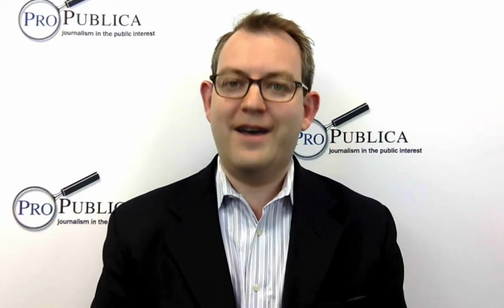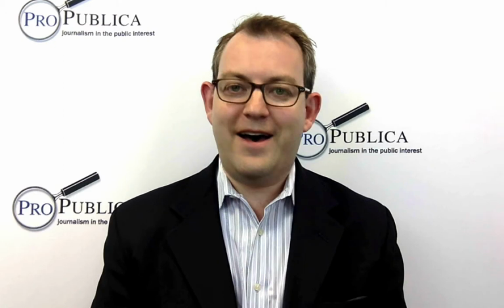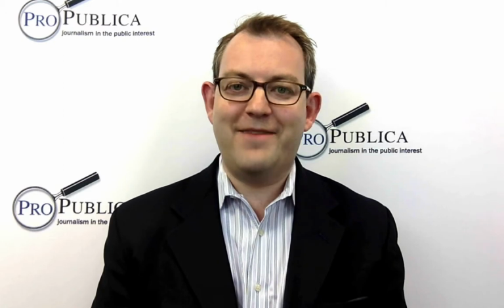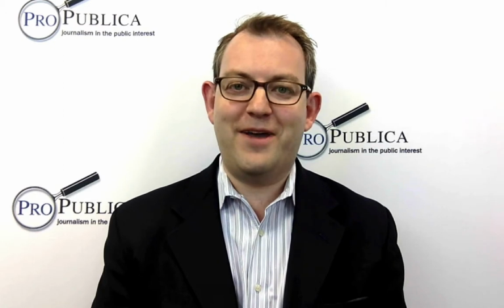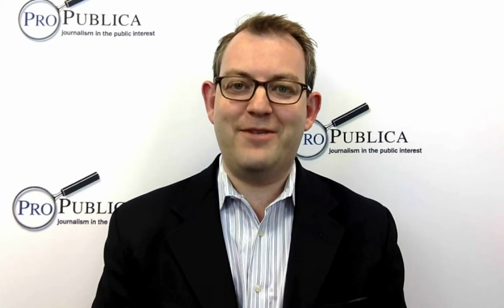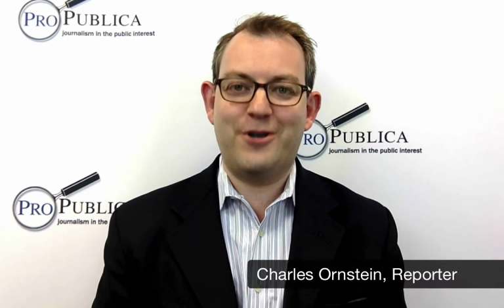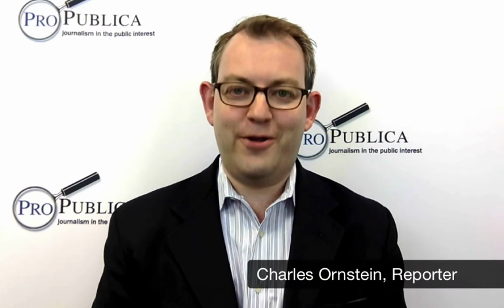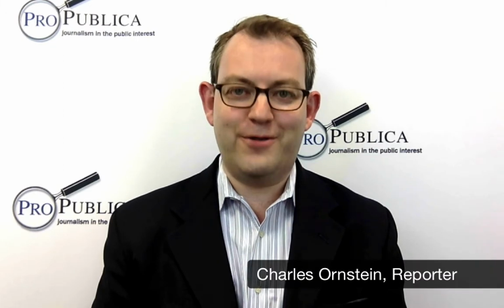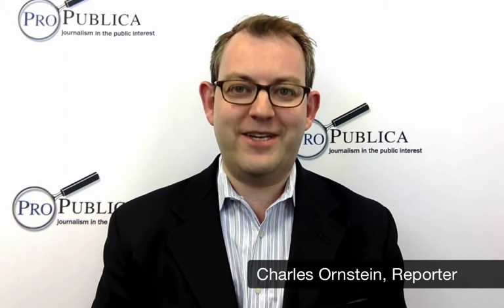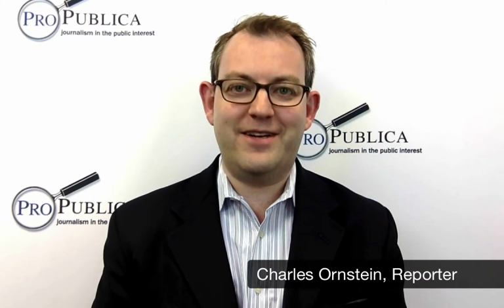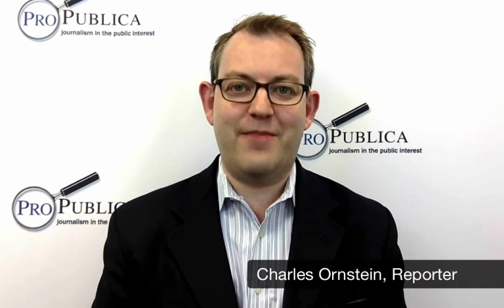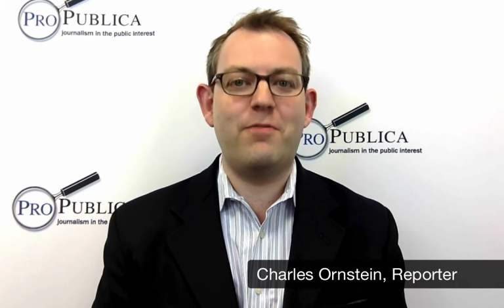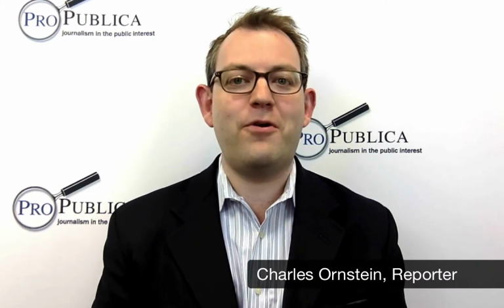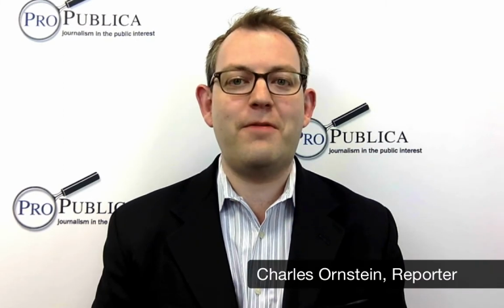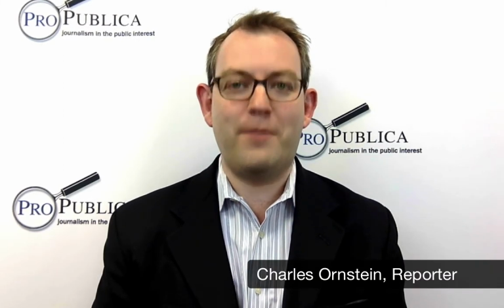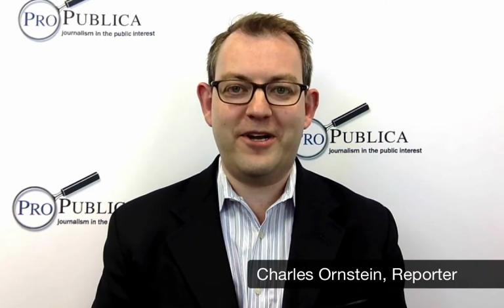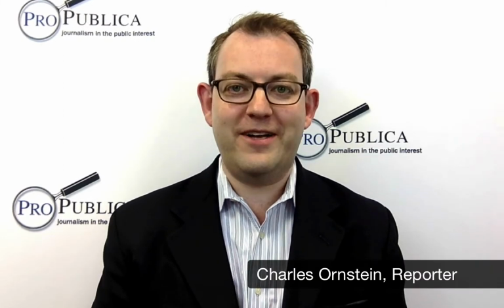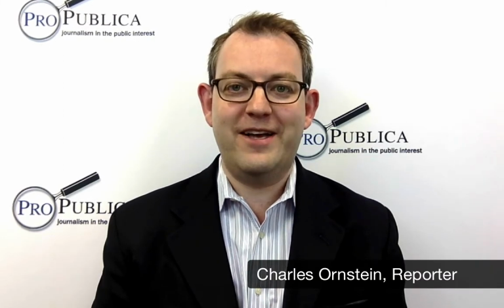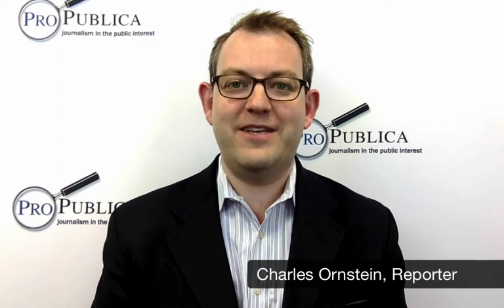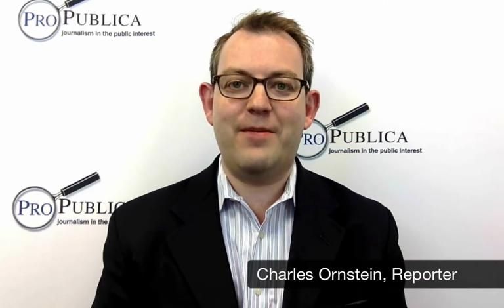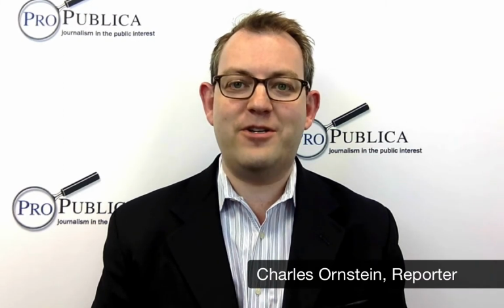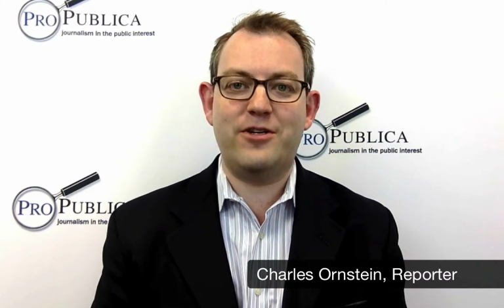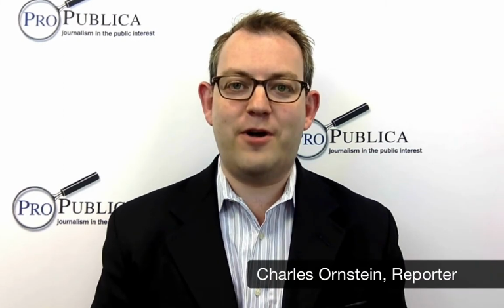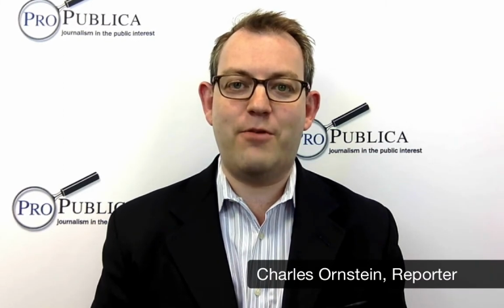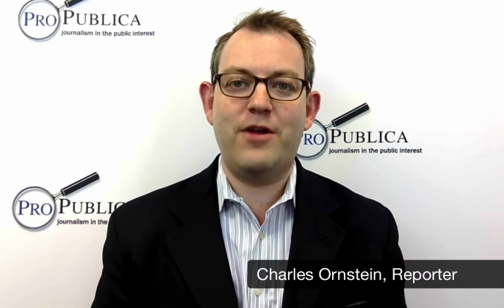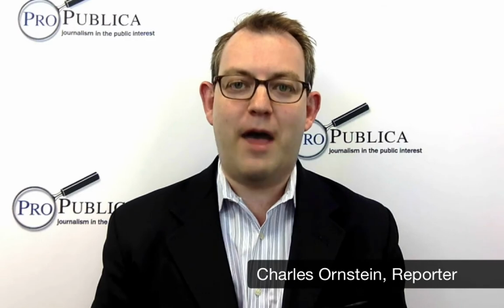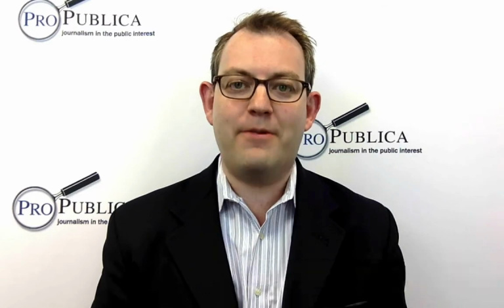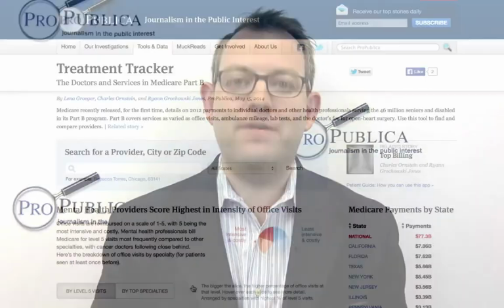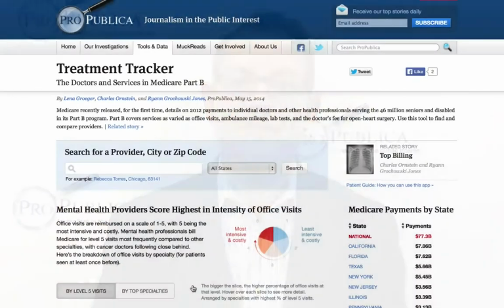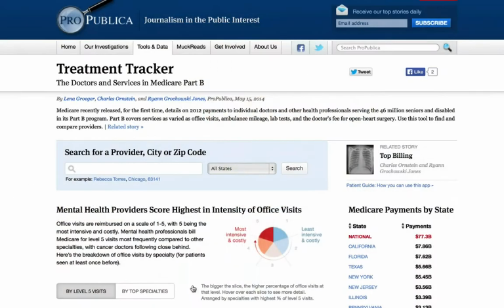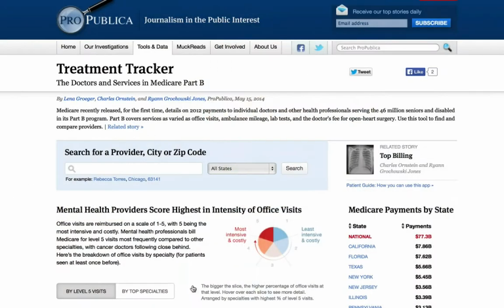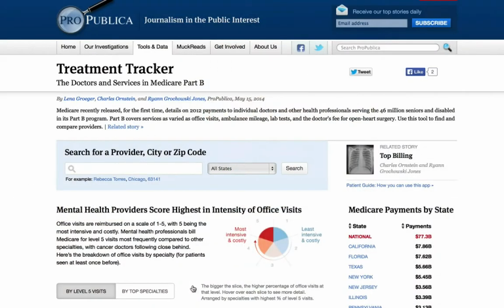Hi, my name is Charlie Ornstein. I'm a reporter at ProPublica, and today I'm going to talk to you about our brand new app, Treatment Tracker.